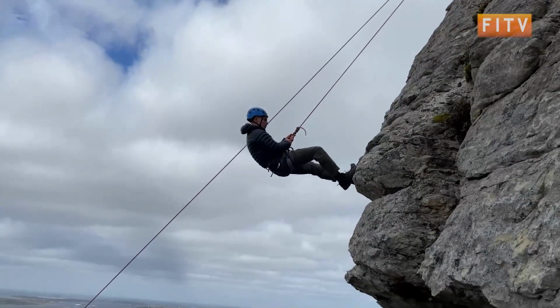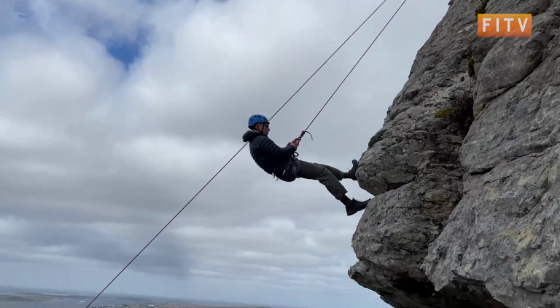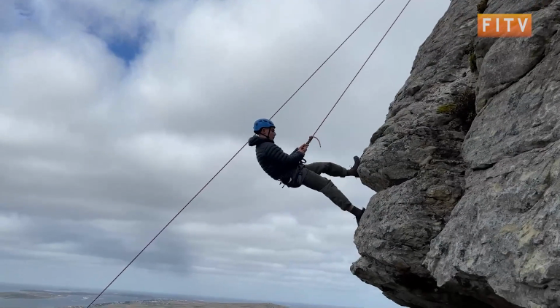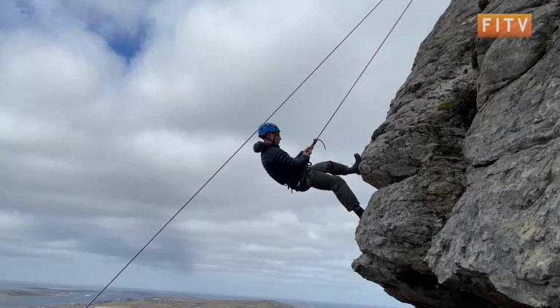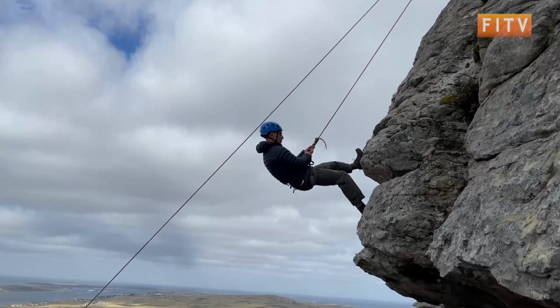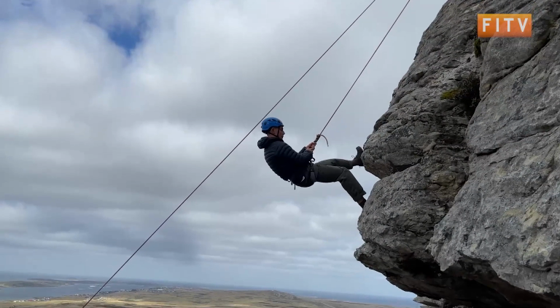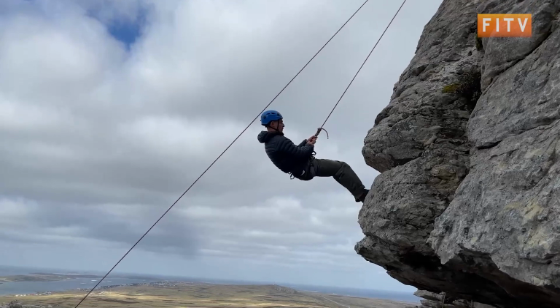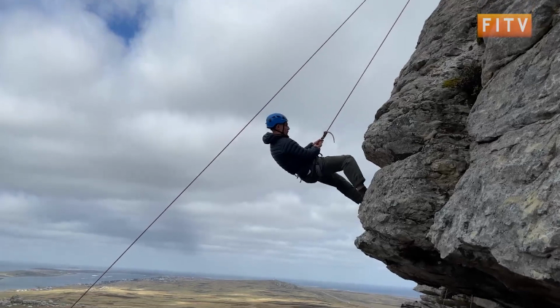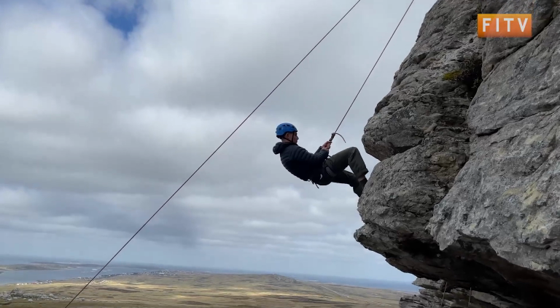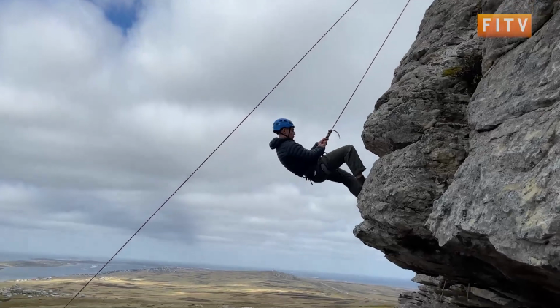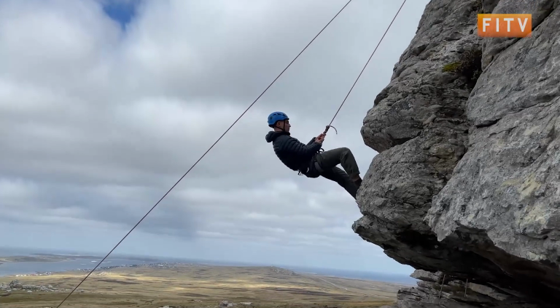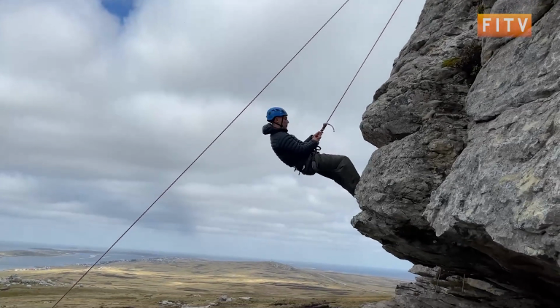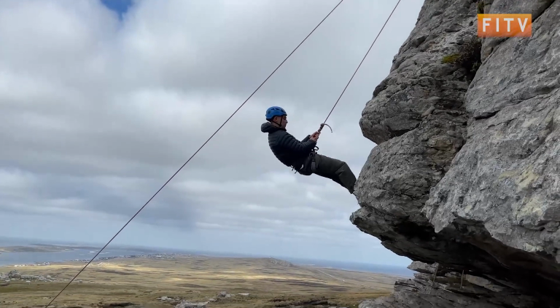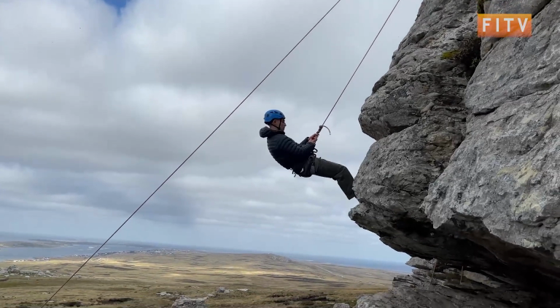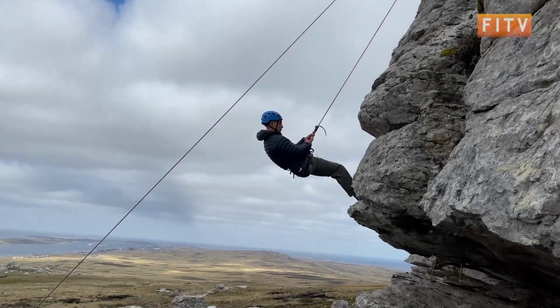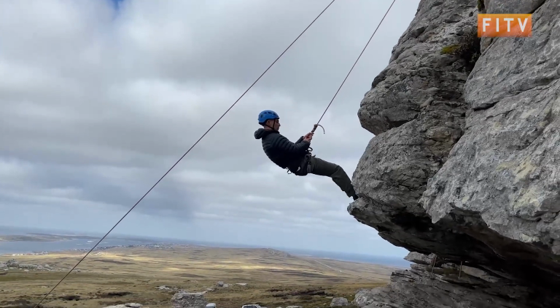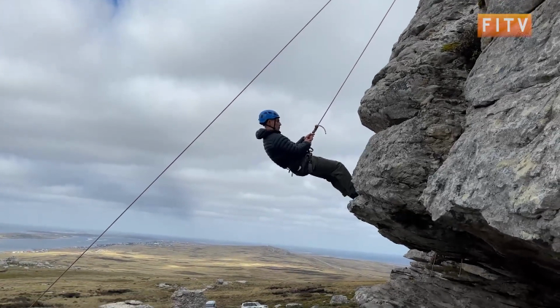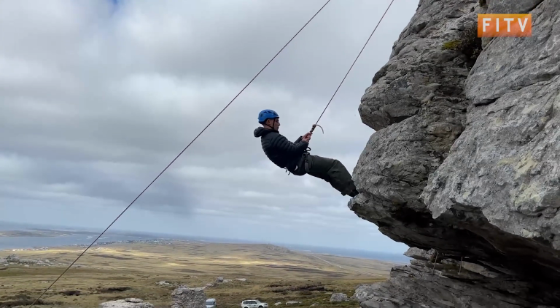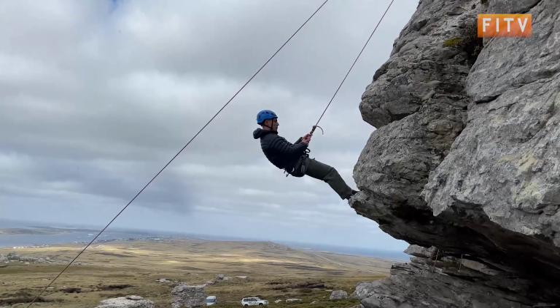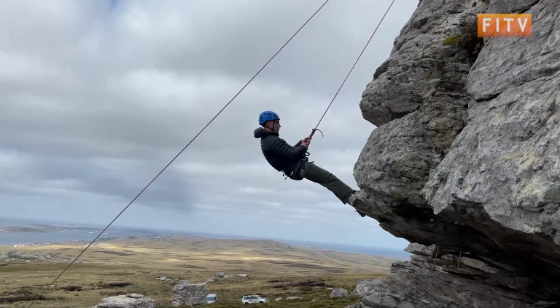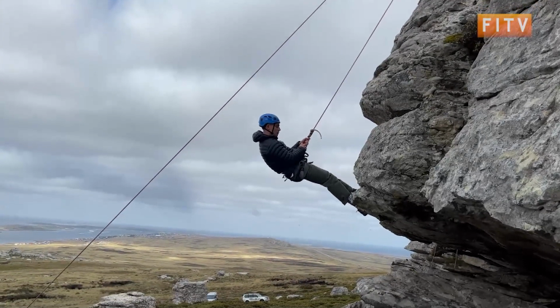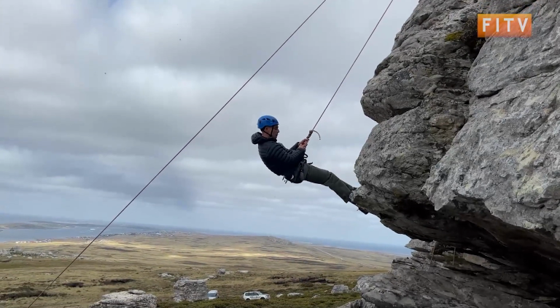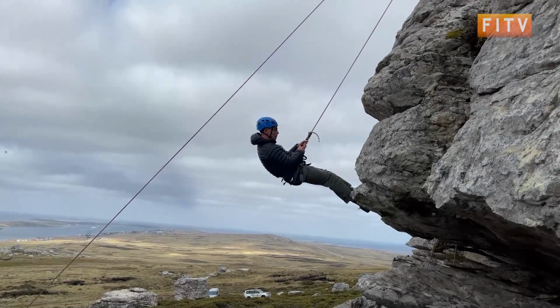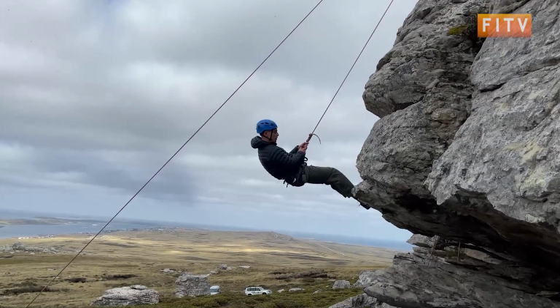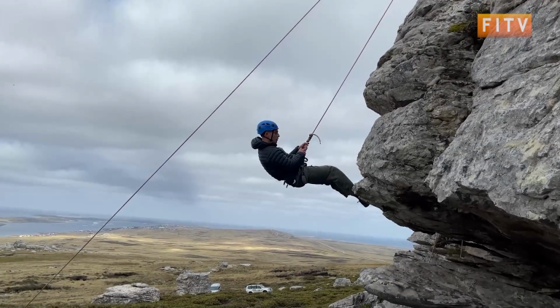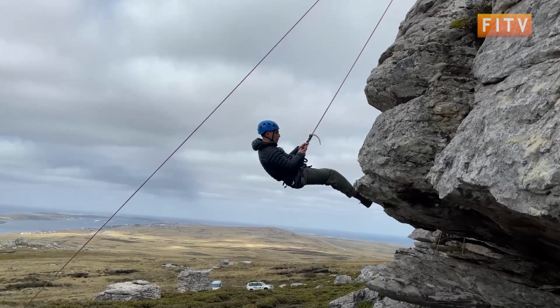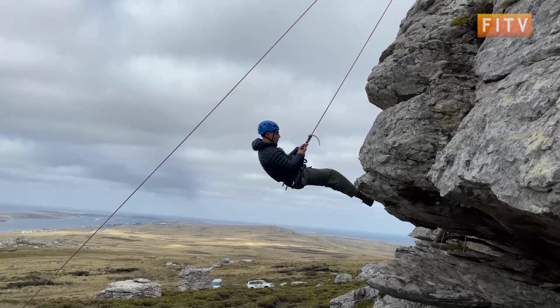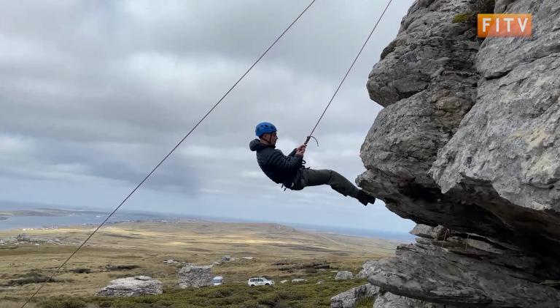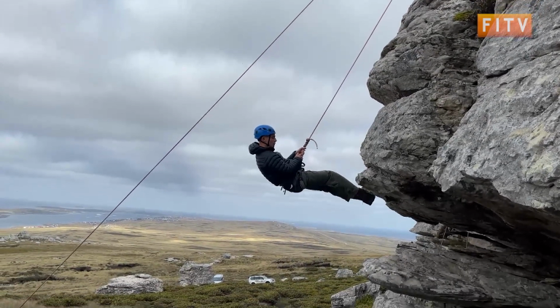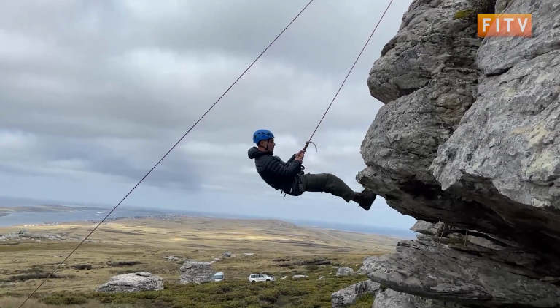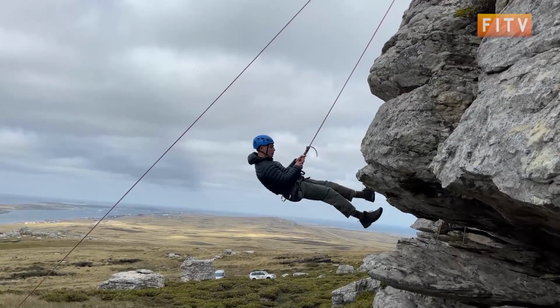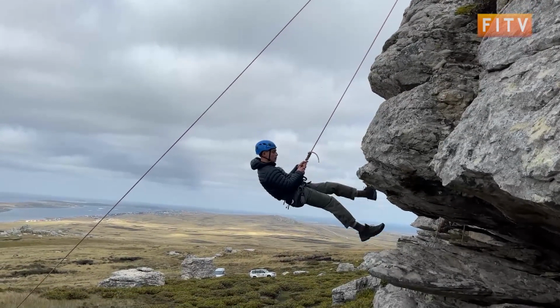Afterwards he abseils back to safety, with Stanley in the background.